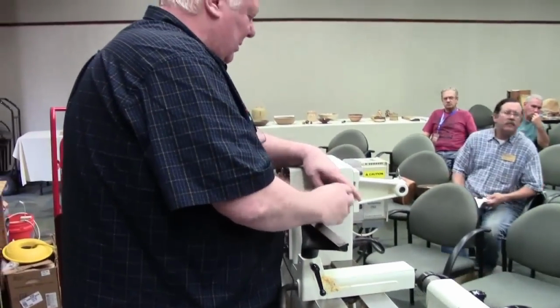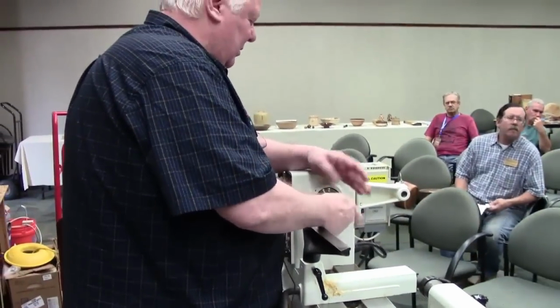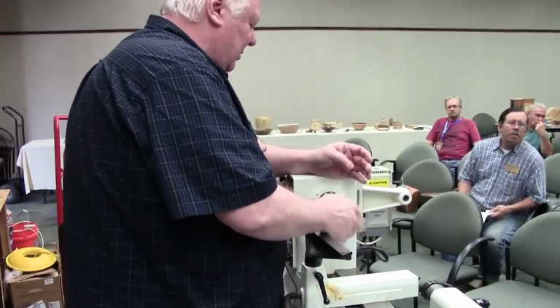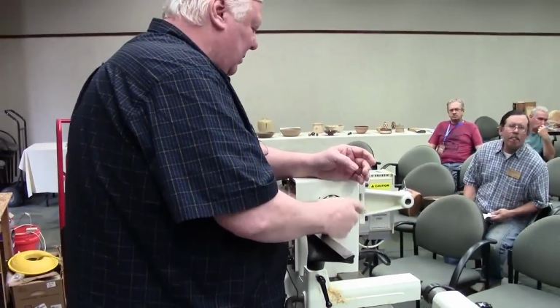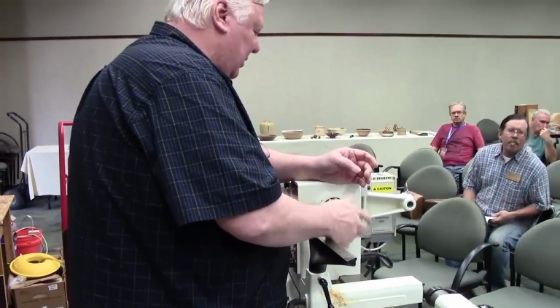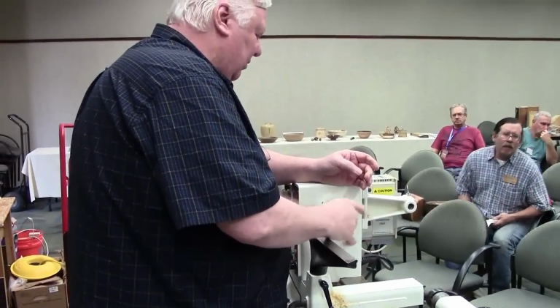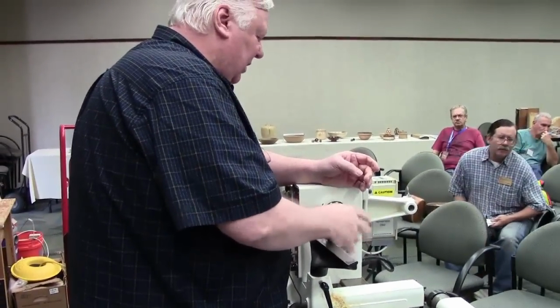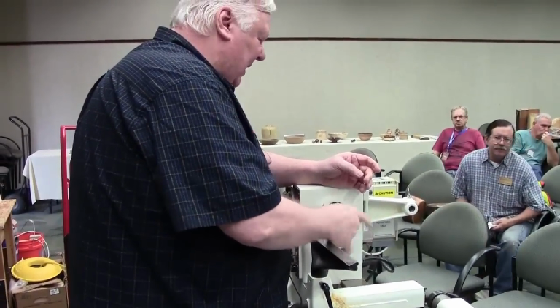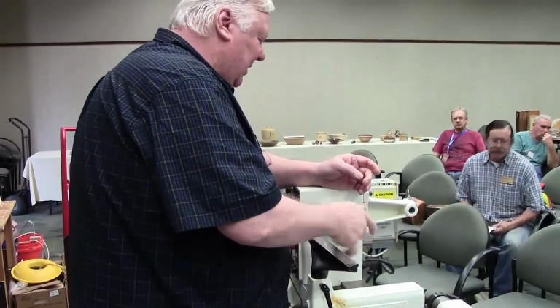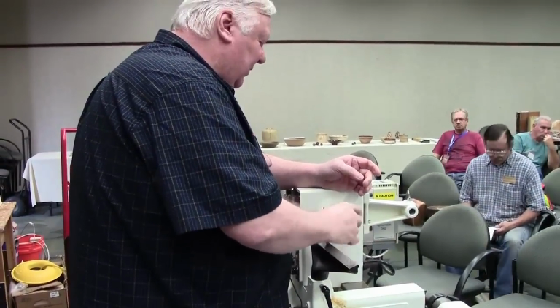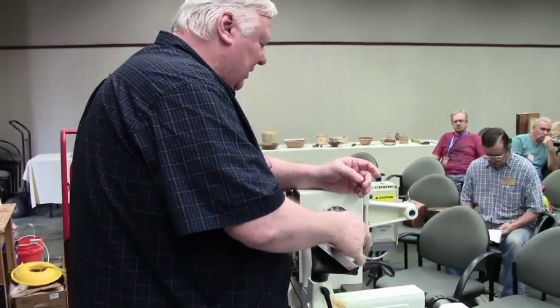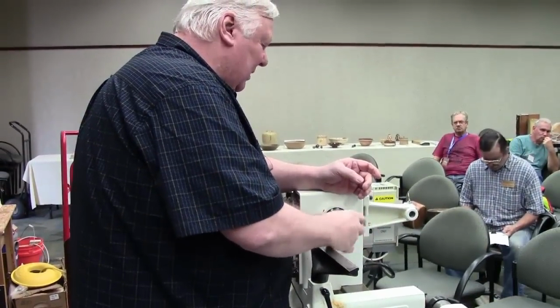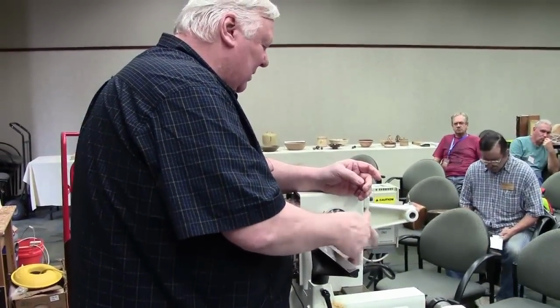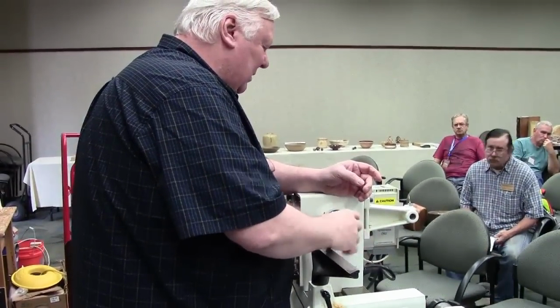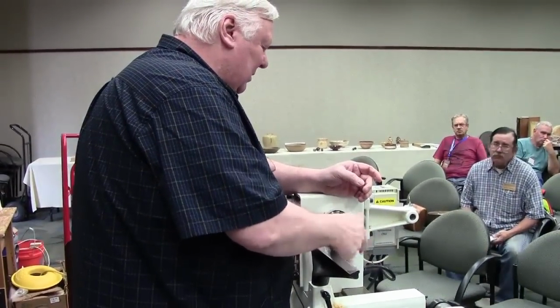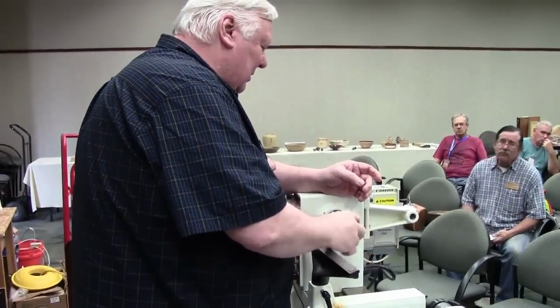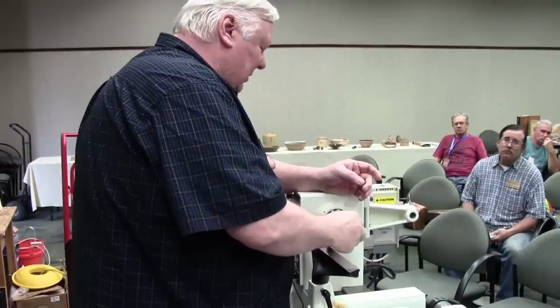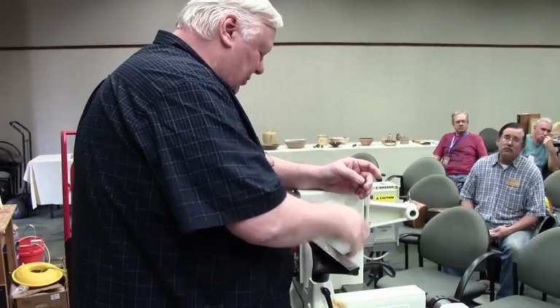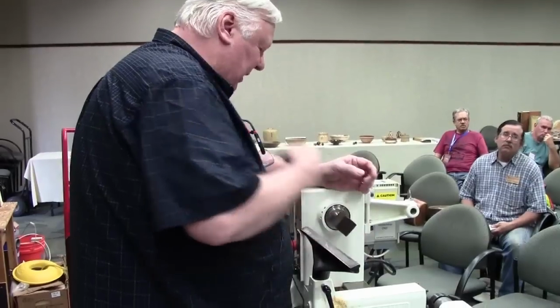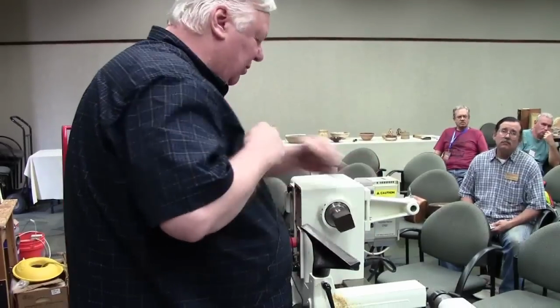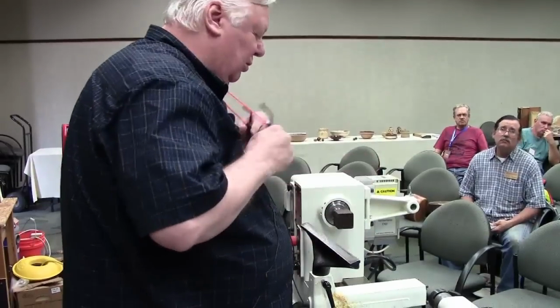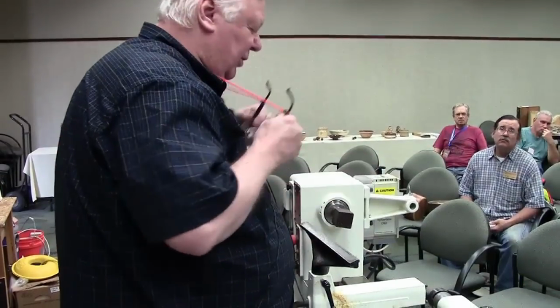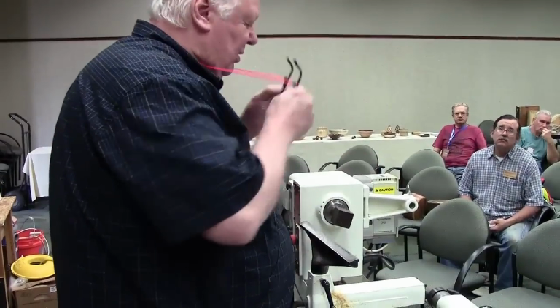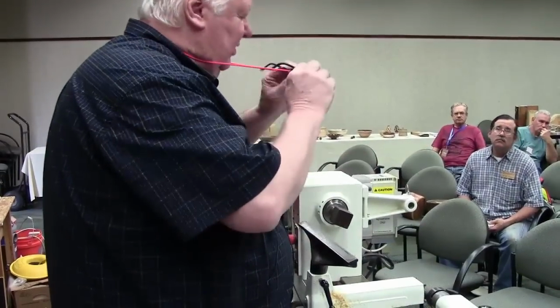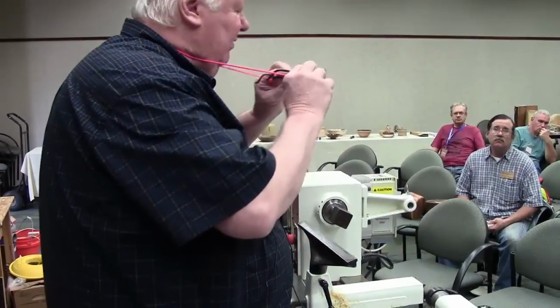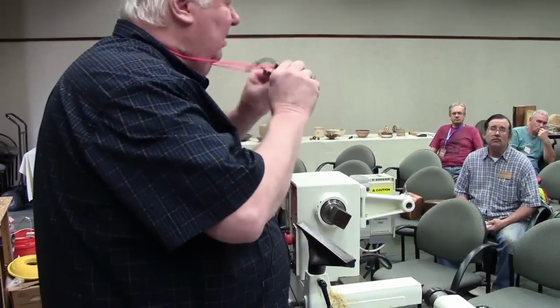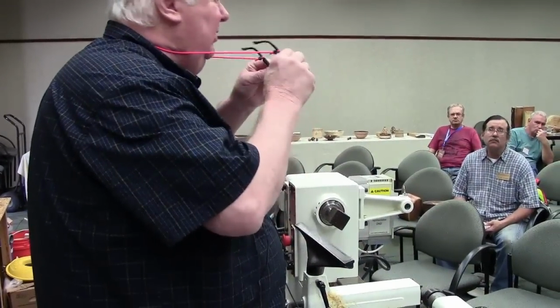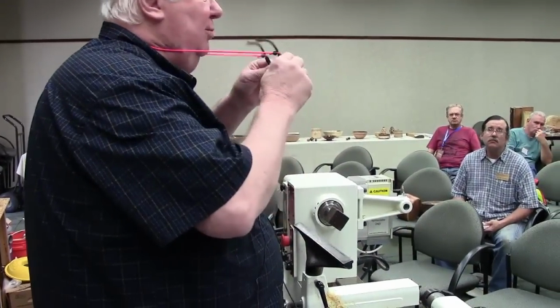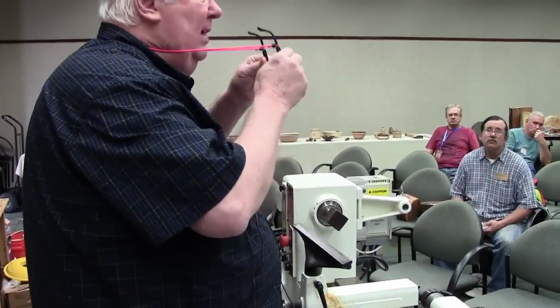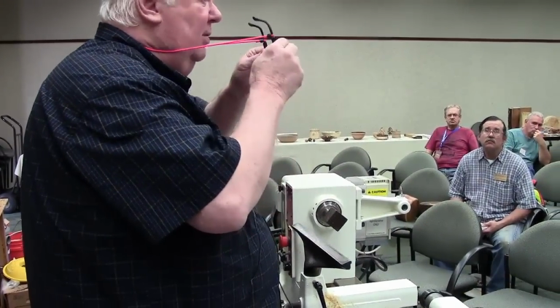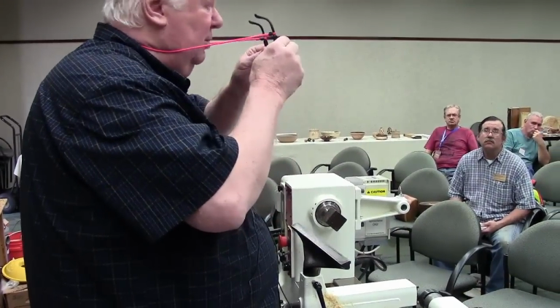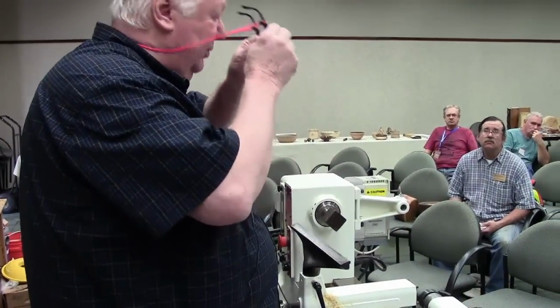You know what's really bad? You know you're getting old when your safety glasses are bifocals.